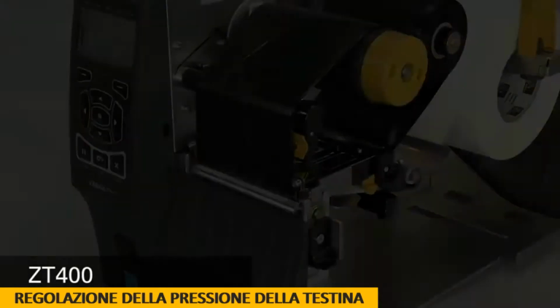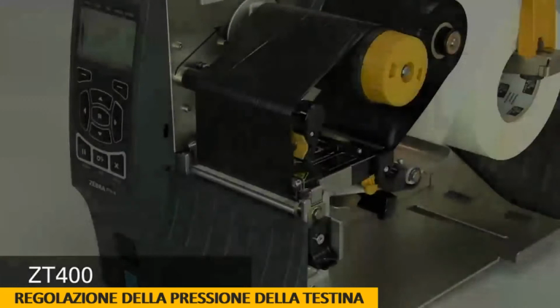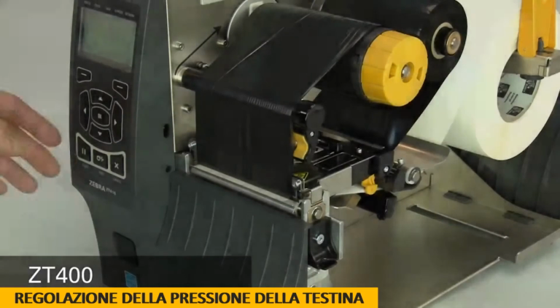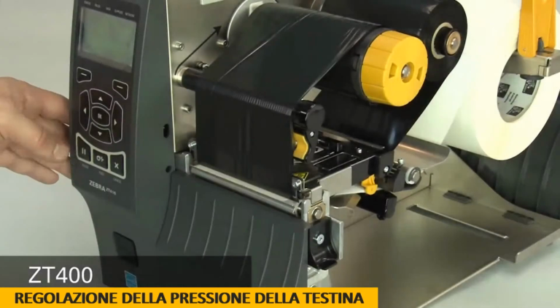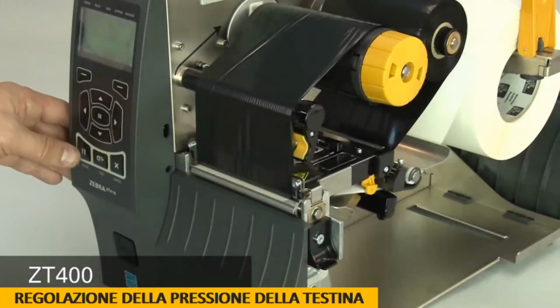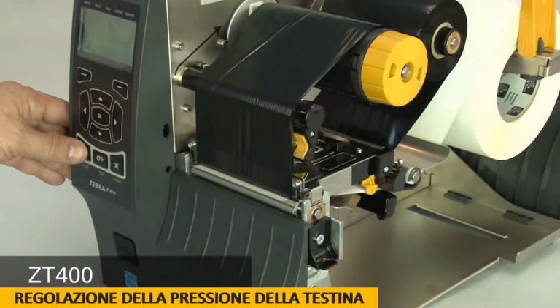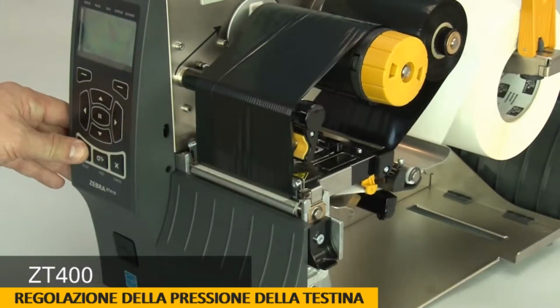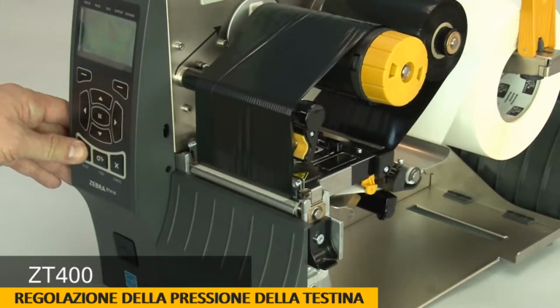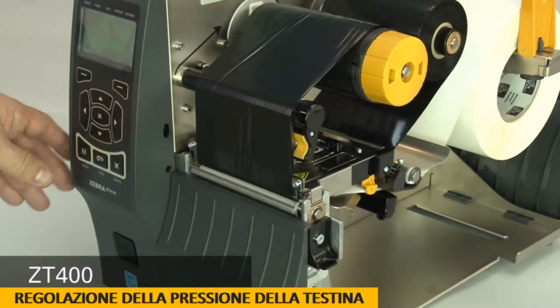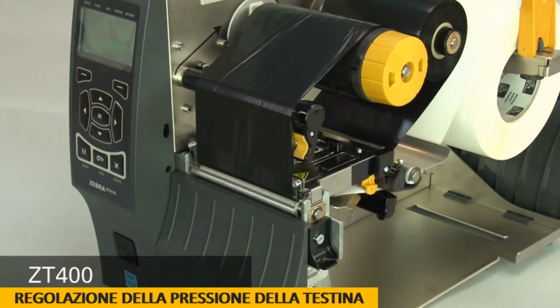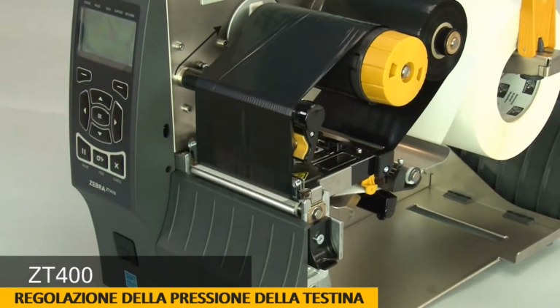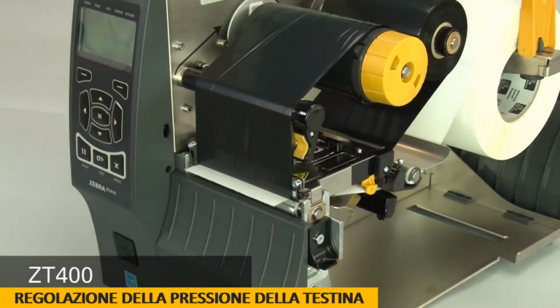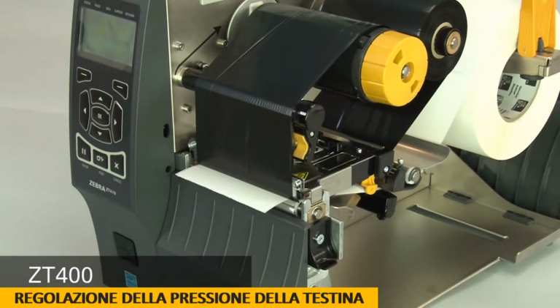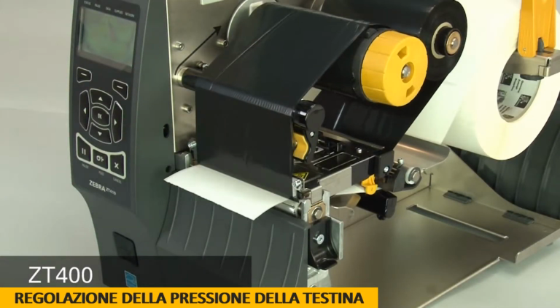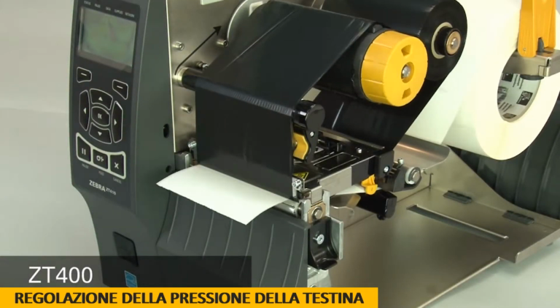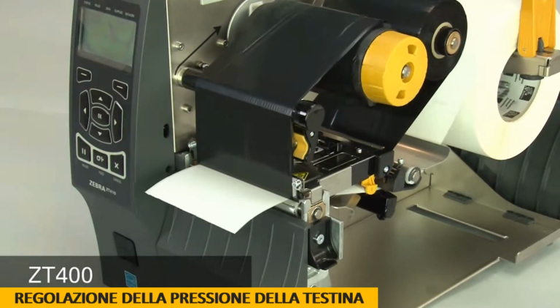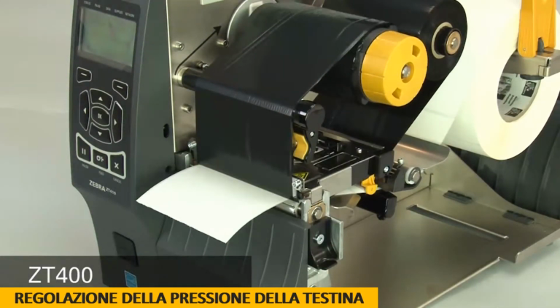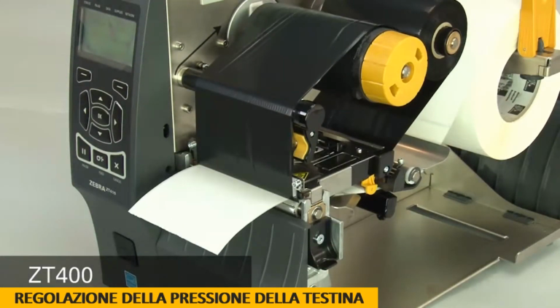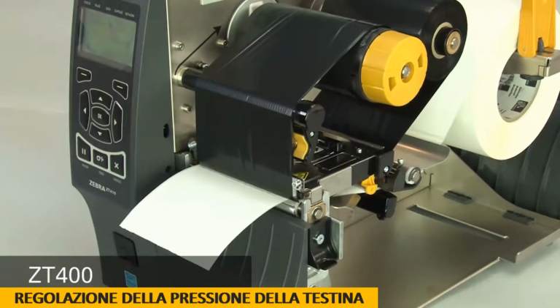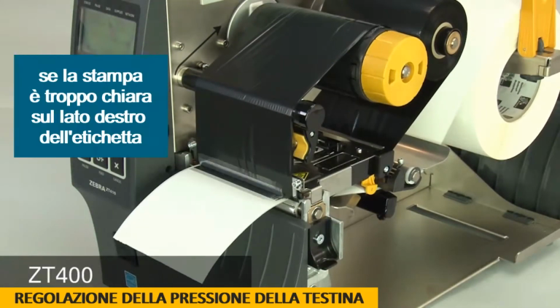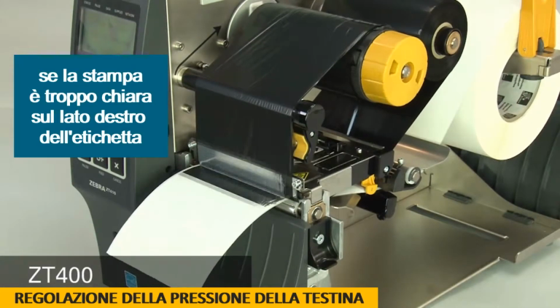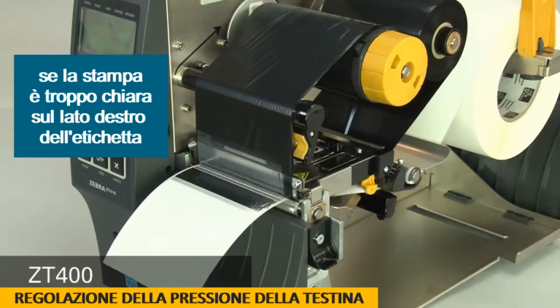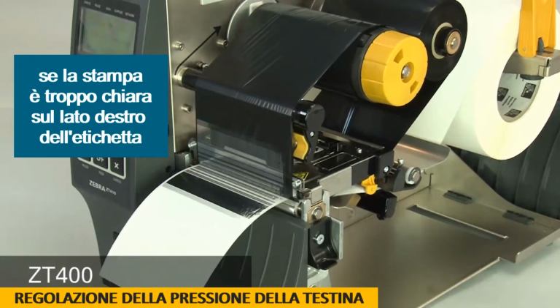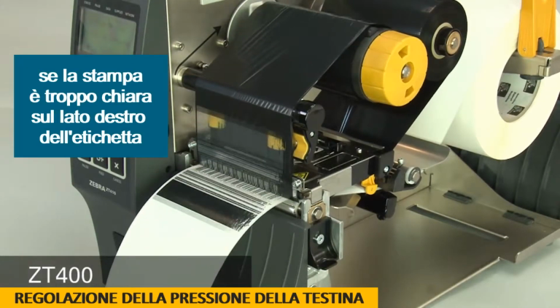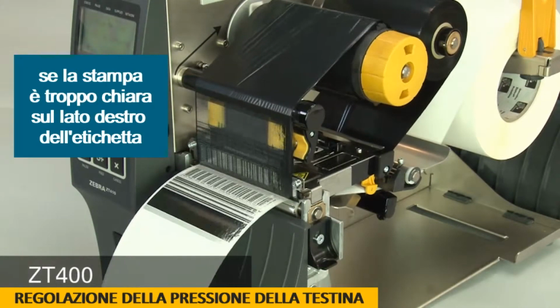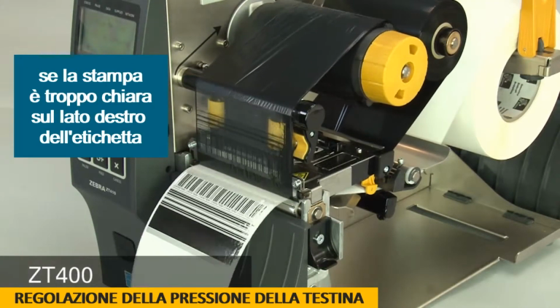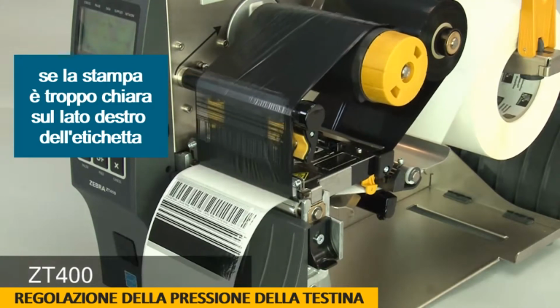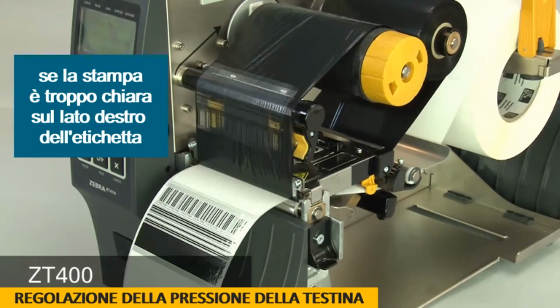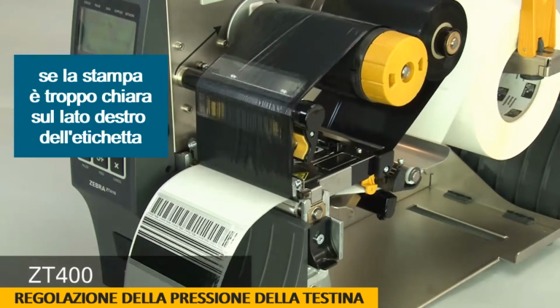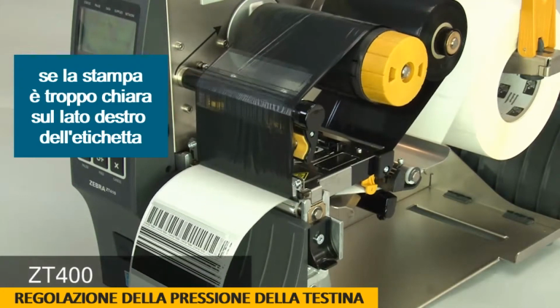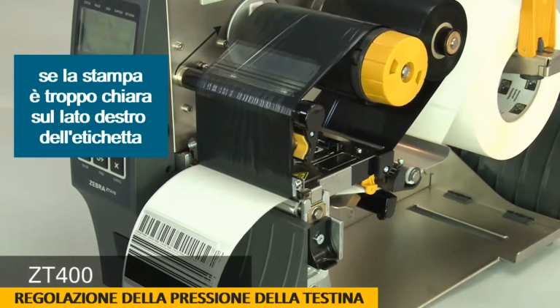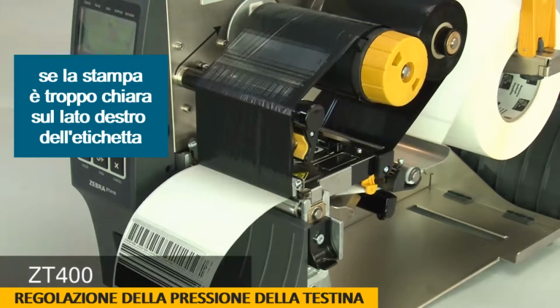If the print on the right side of the label is too light, increase the outside dial setting.